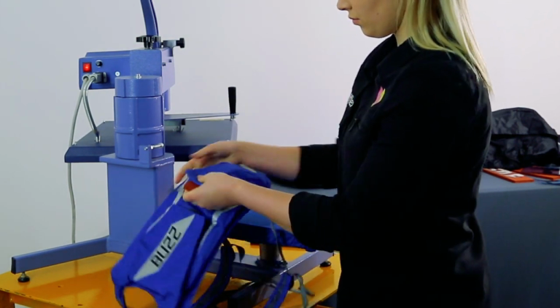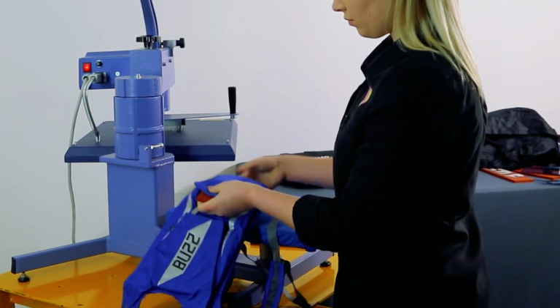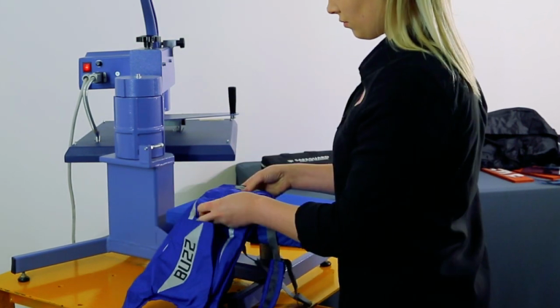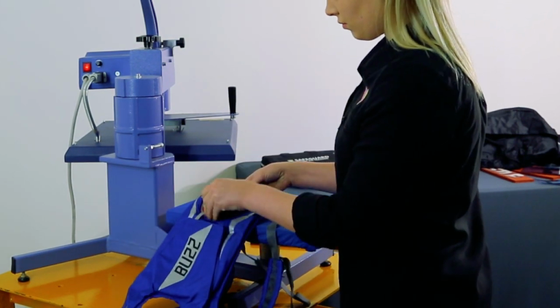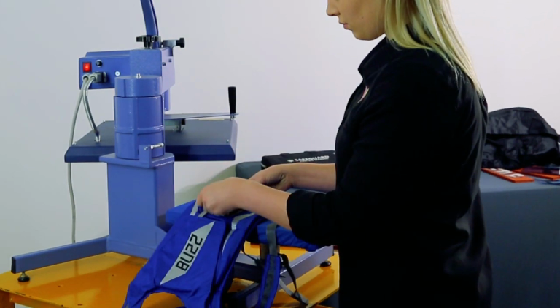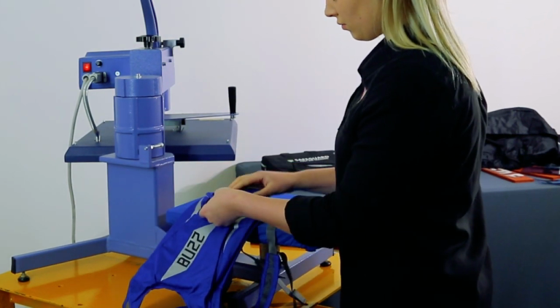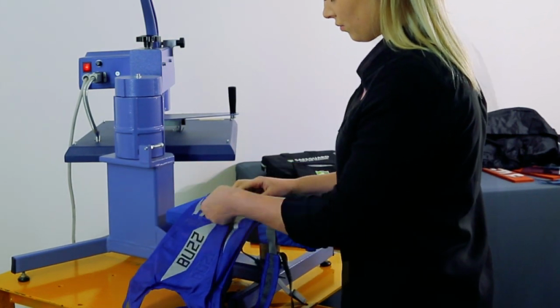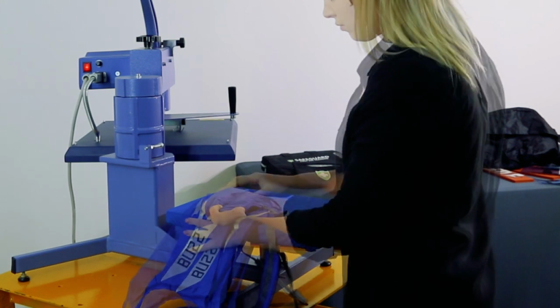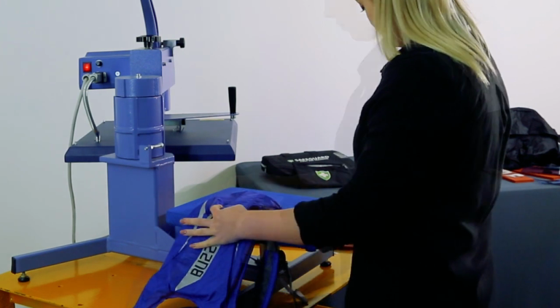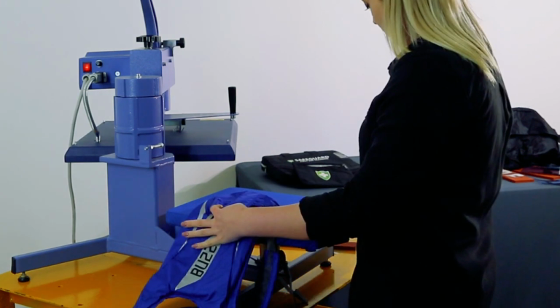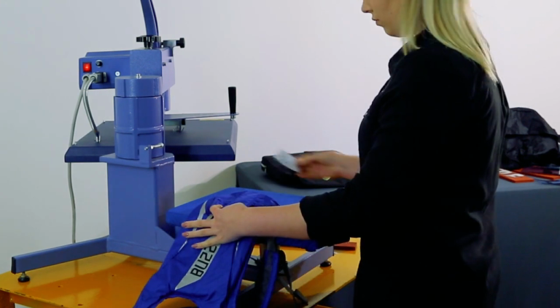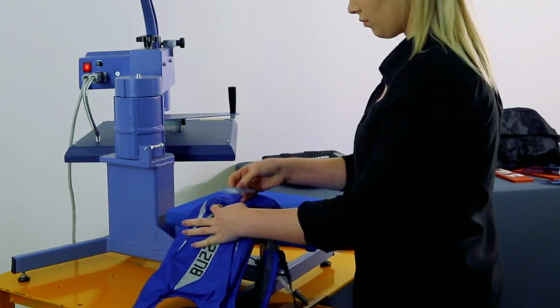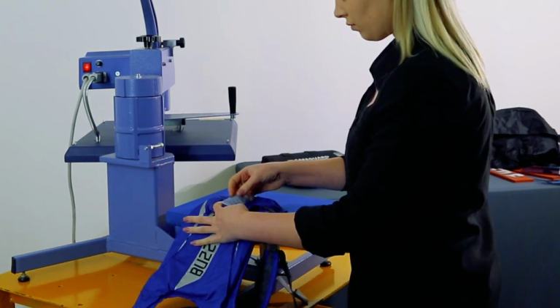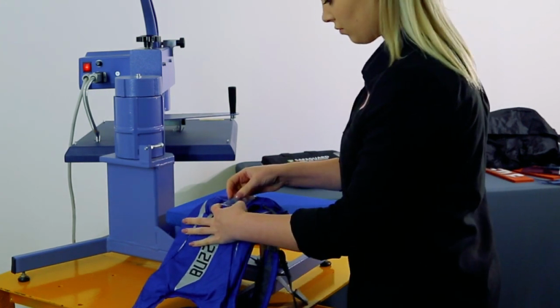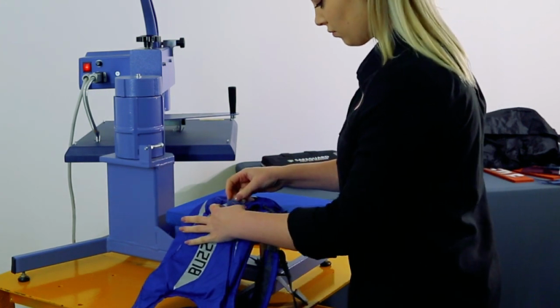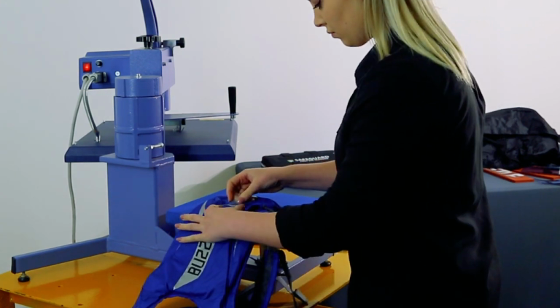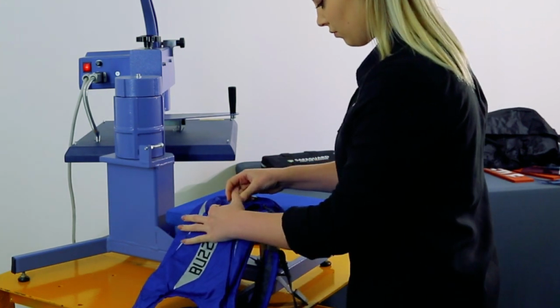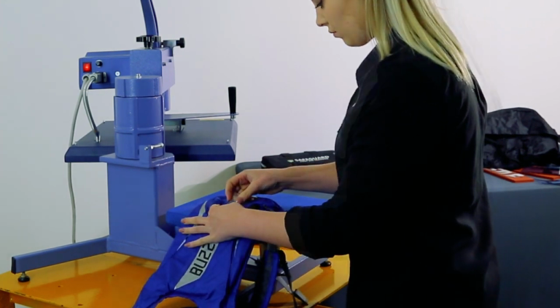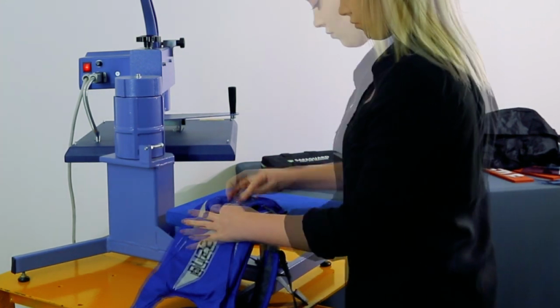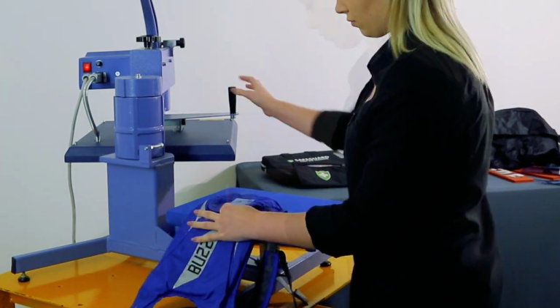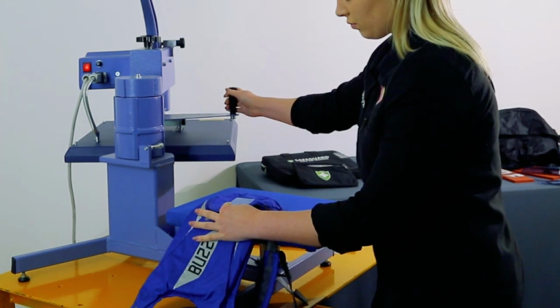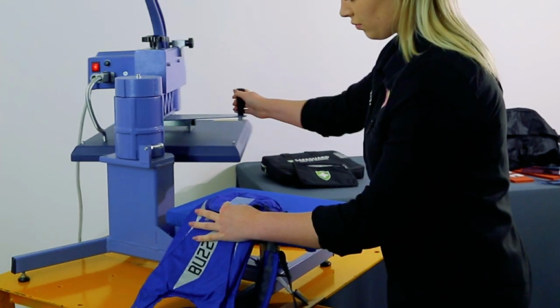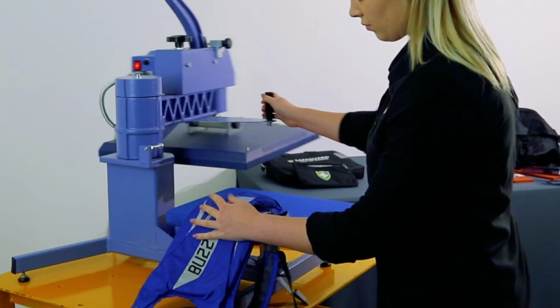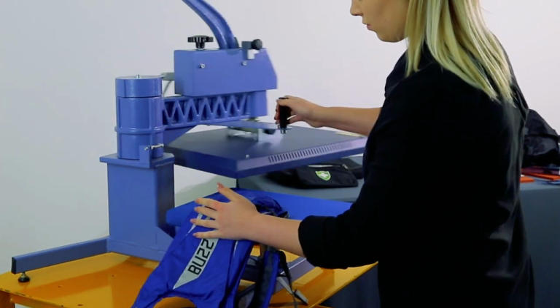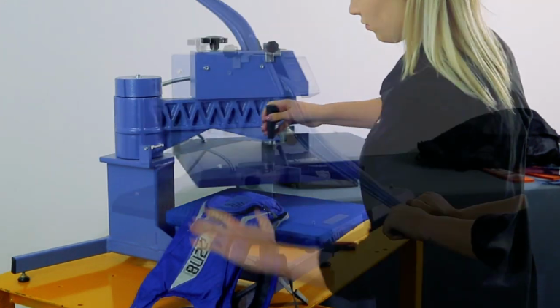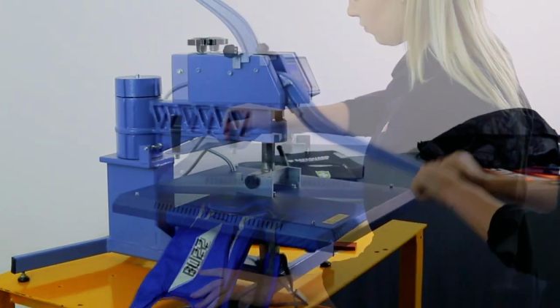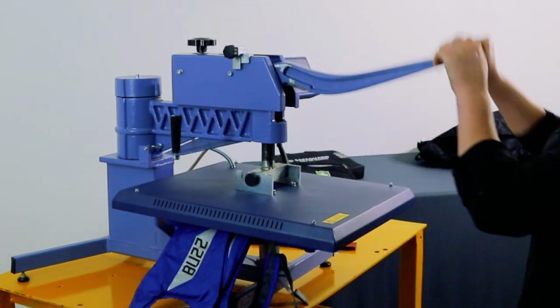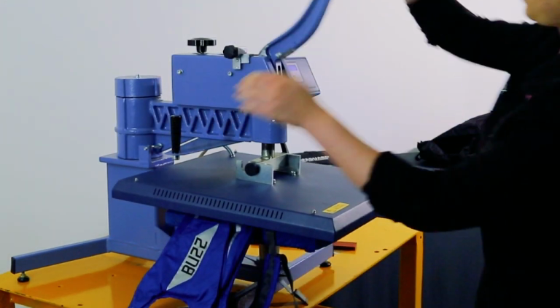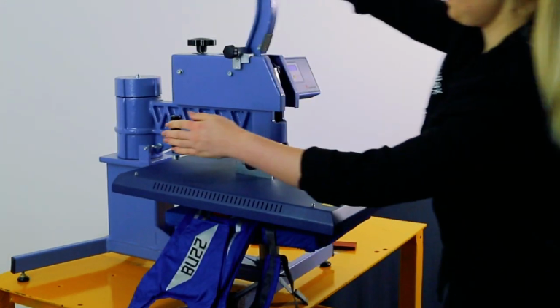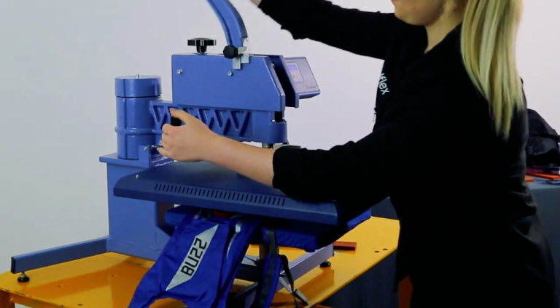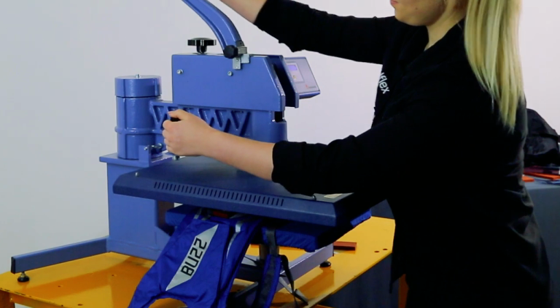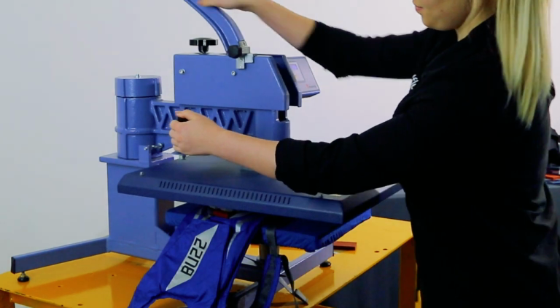When pressing onto the front pocket, we've used a silicone pad to avoid the zipper and also the seams on each side of the transfer position.